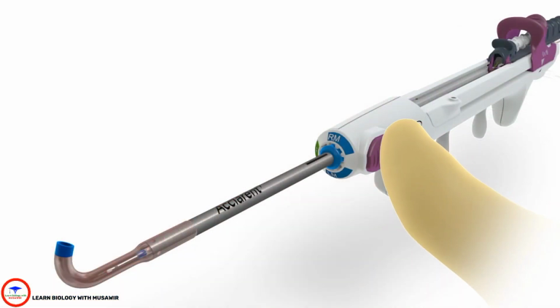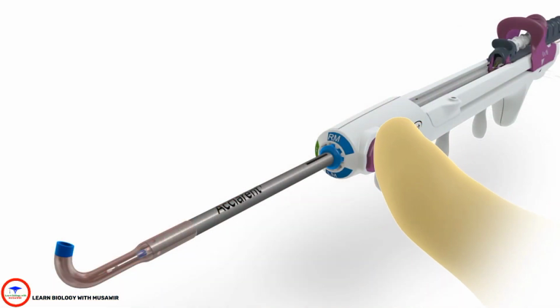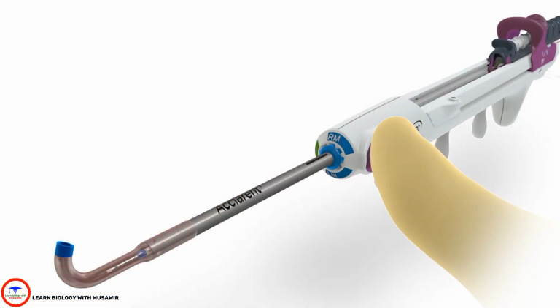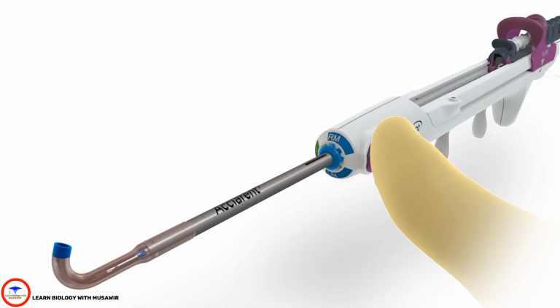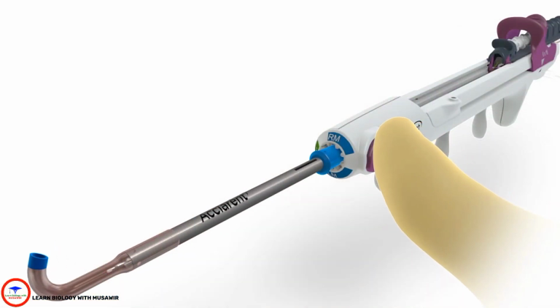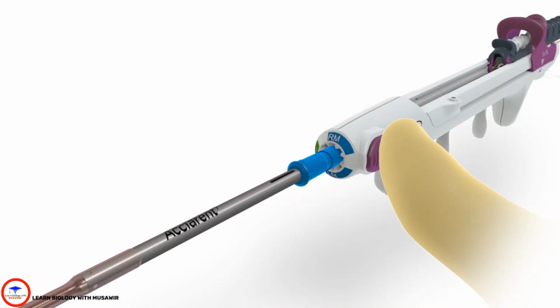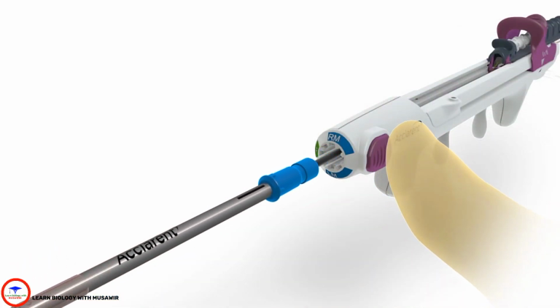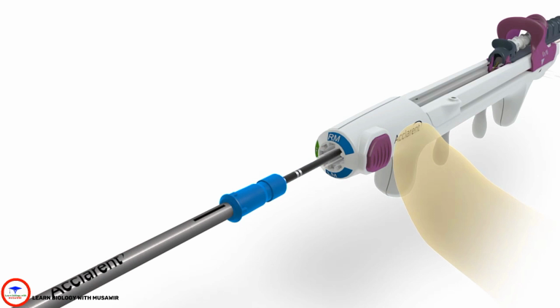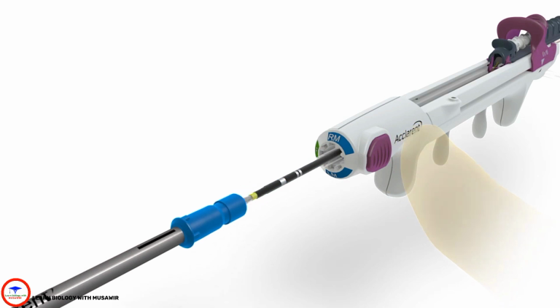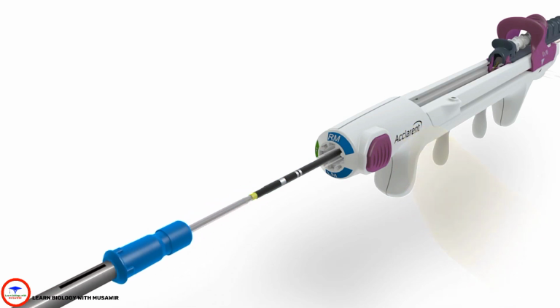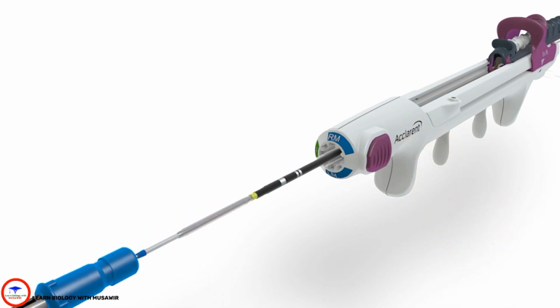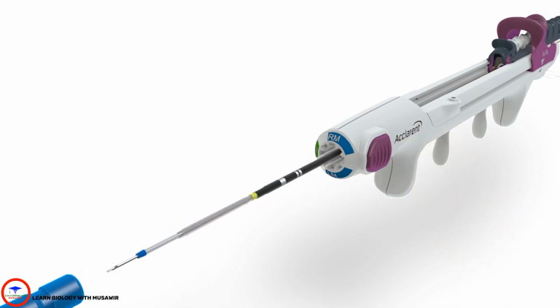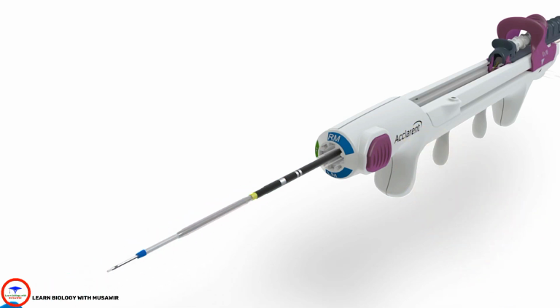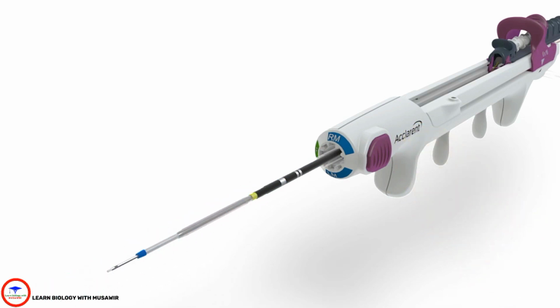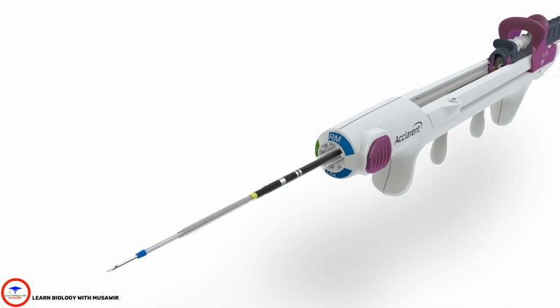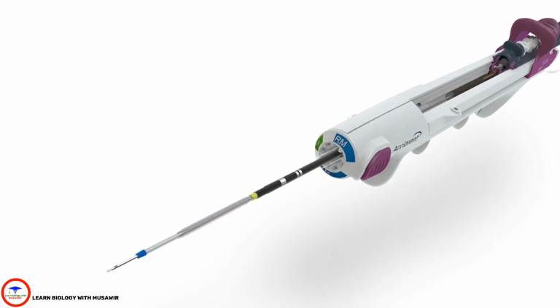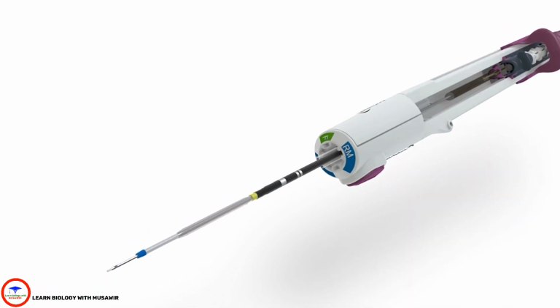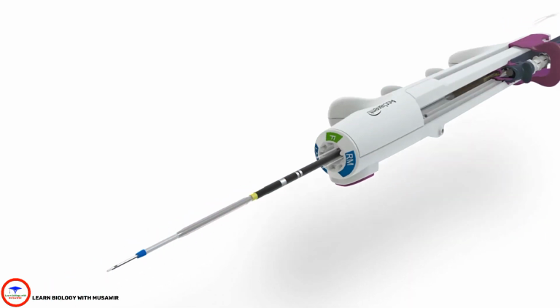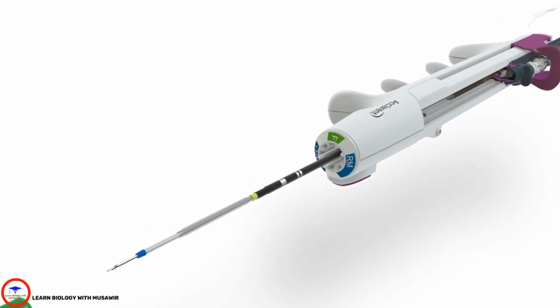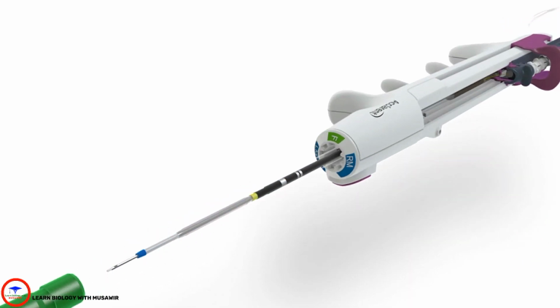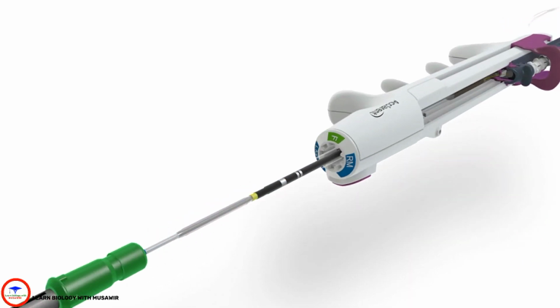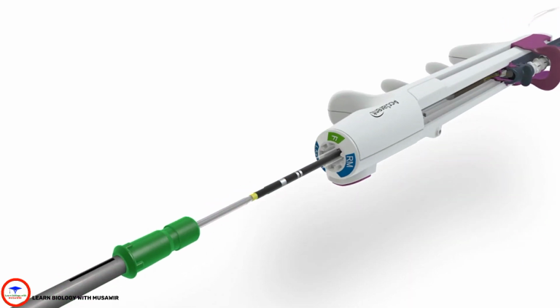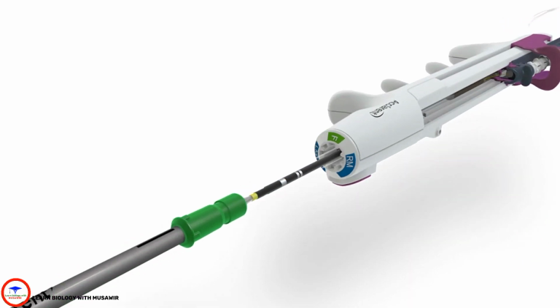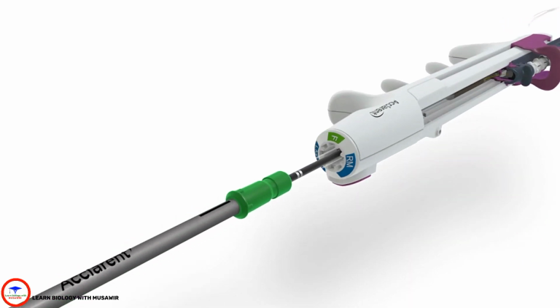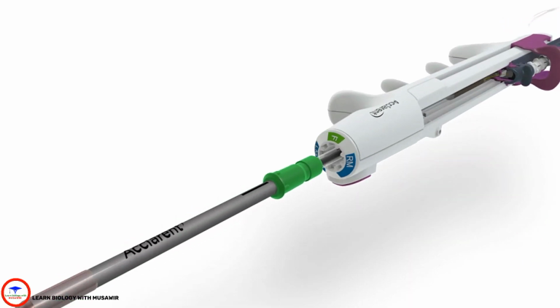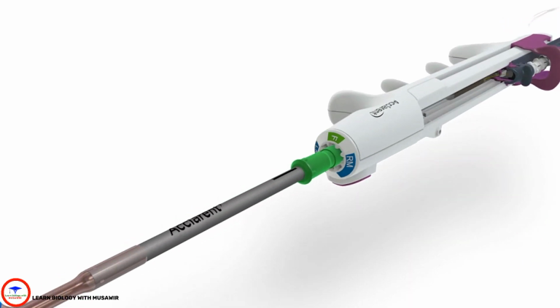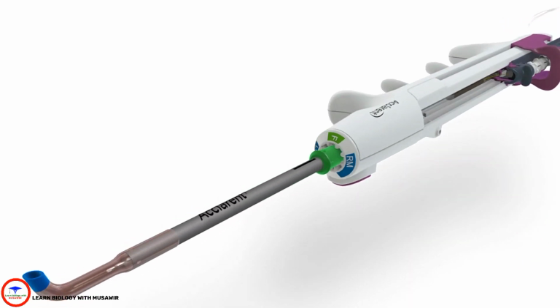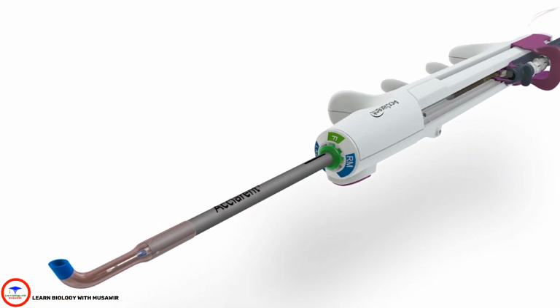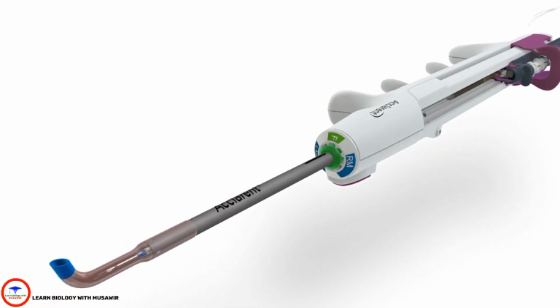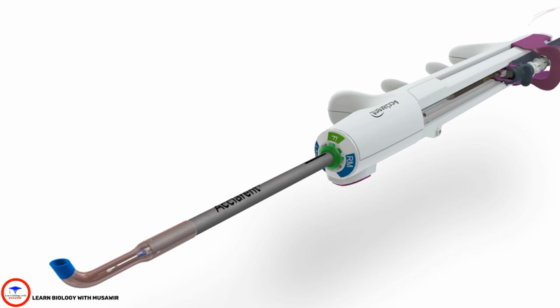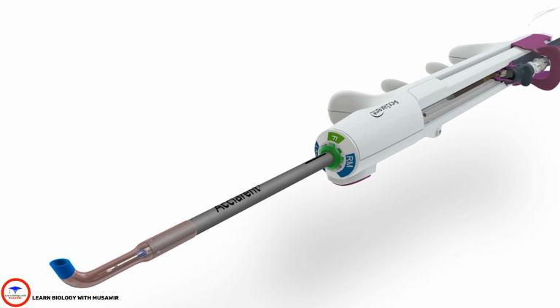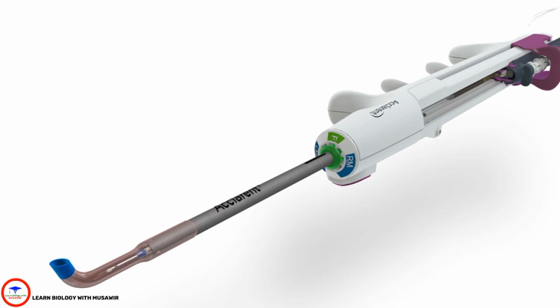To dilate other sinuses, exchange or reorient the sinus guide catheter with the color-coded face of the handle.